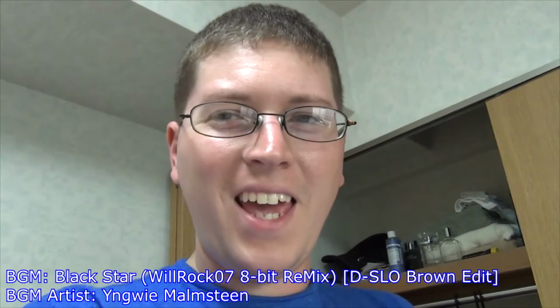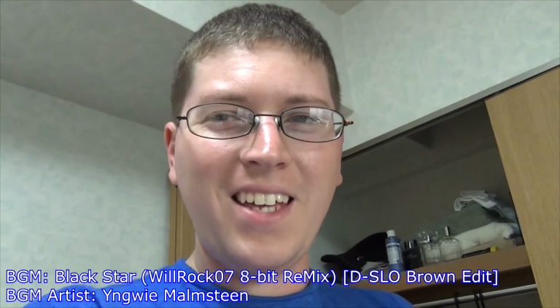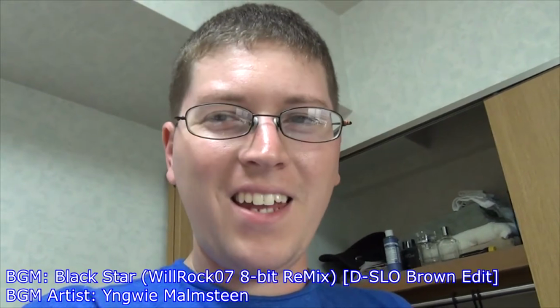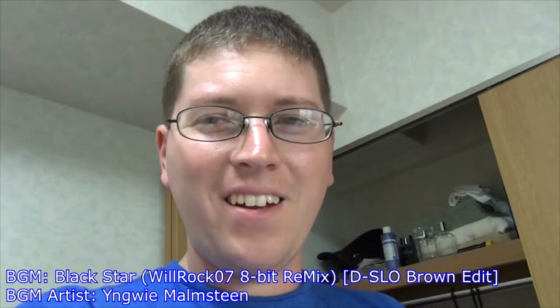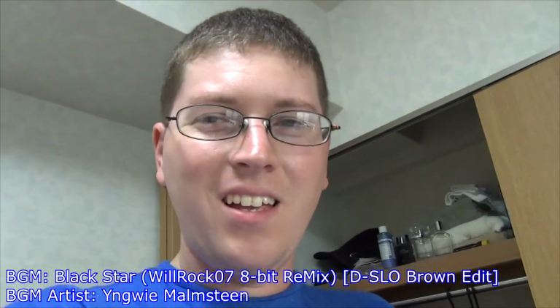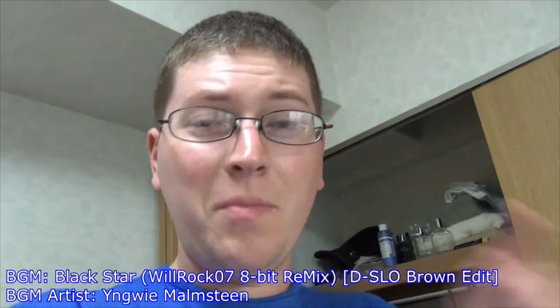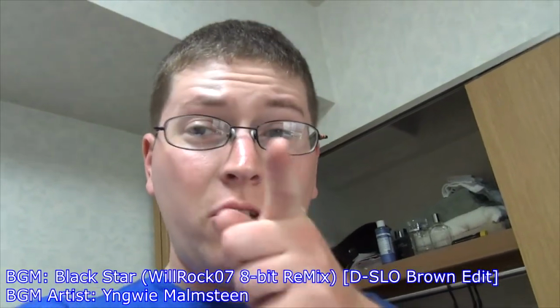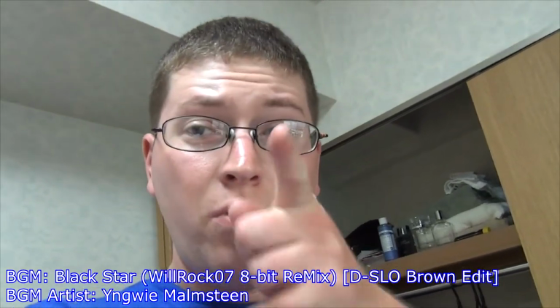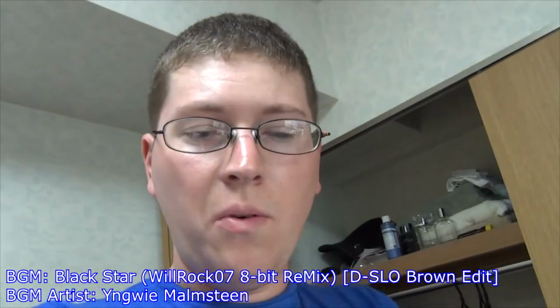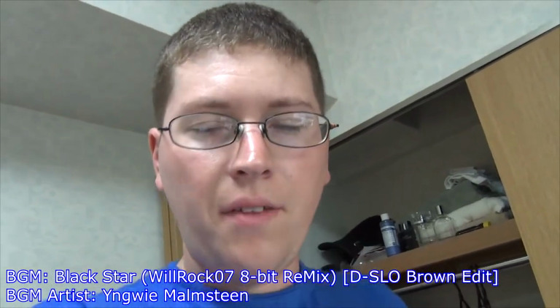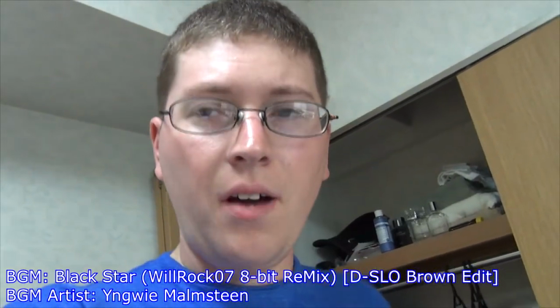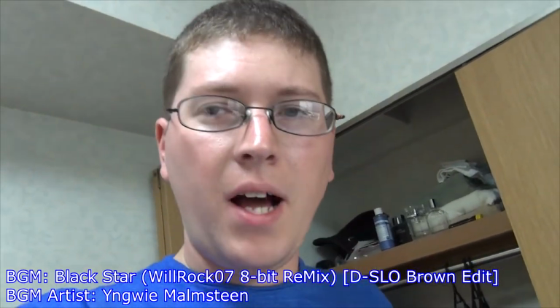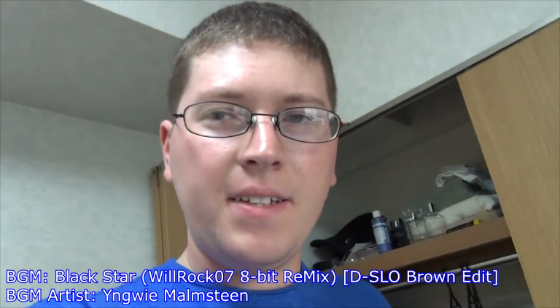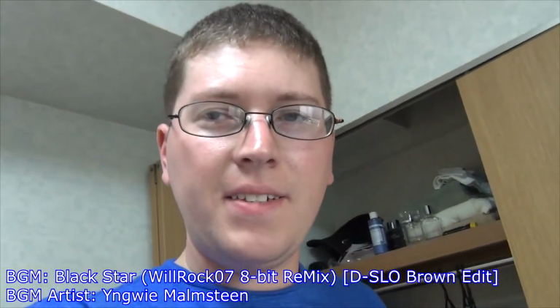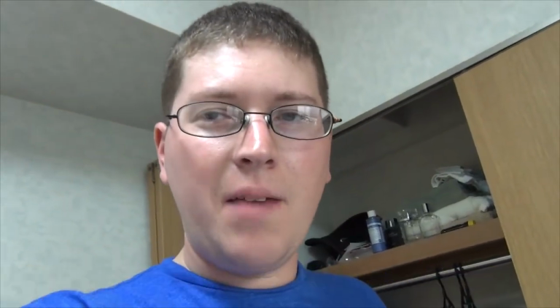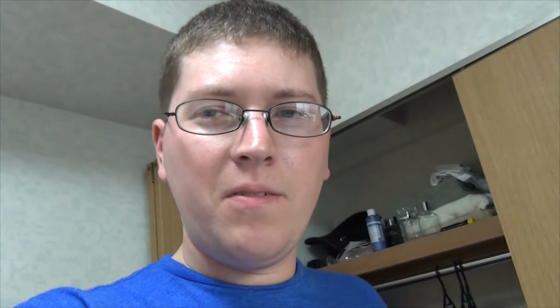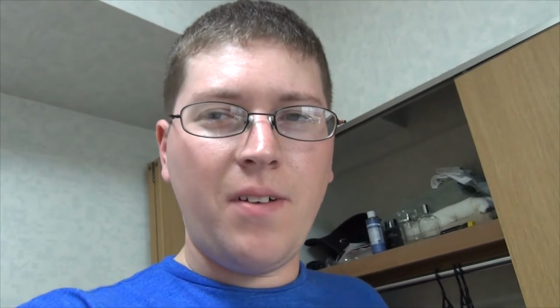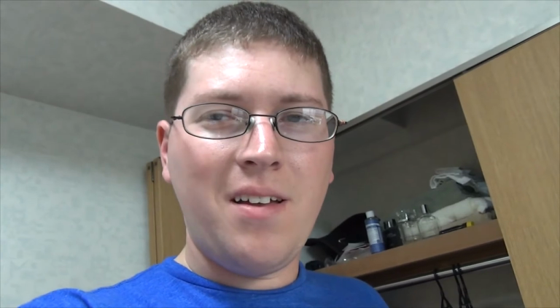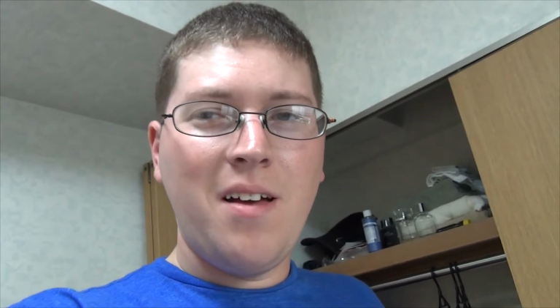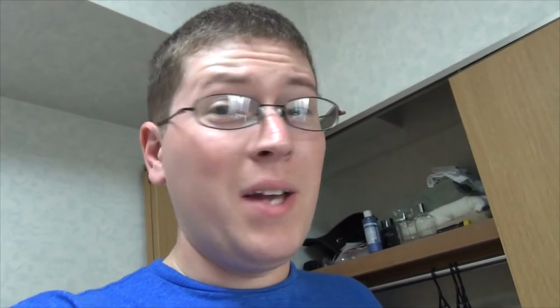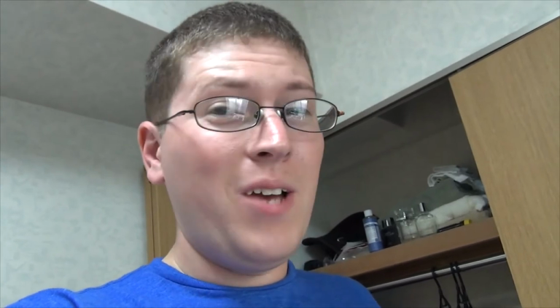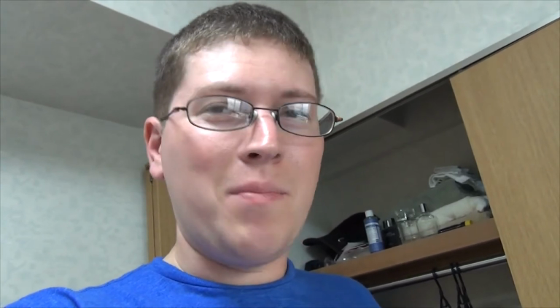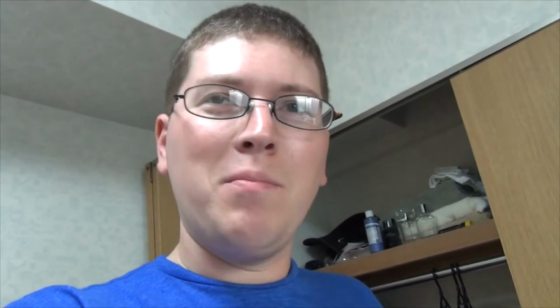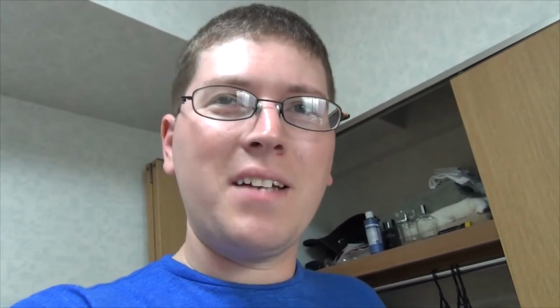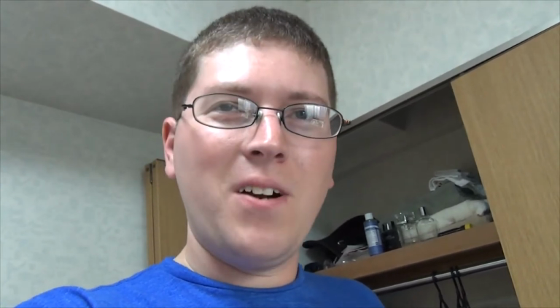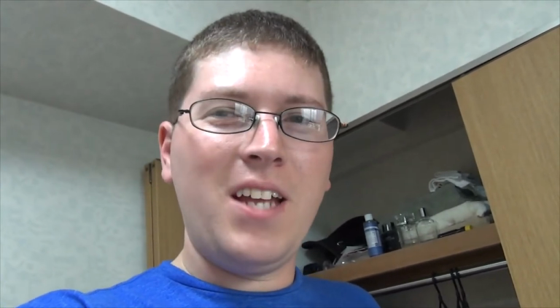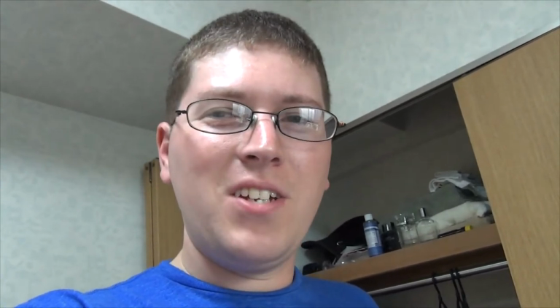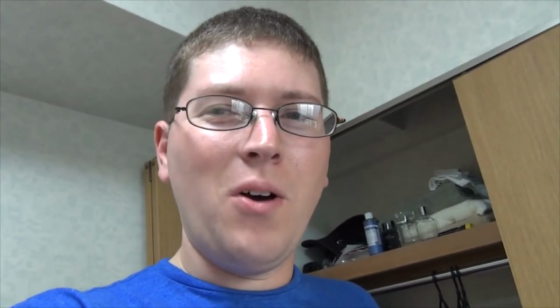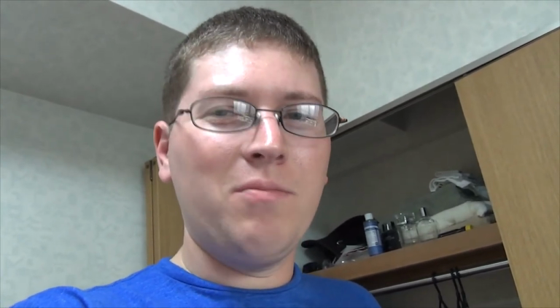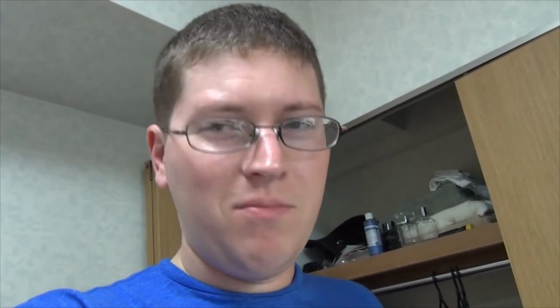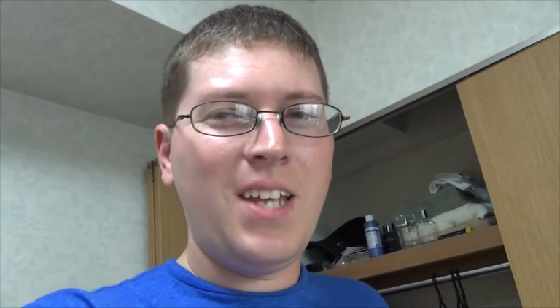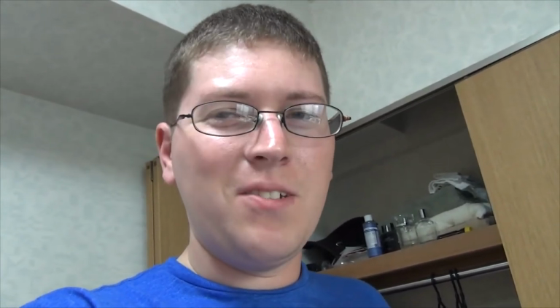Hey gang, Andy here. Coming at you with another unboxing, this time of my new amp, the Blackstar HT1. Stay tuned.